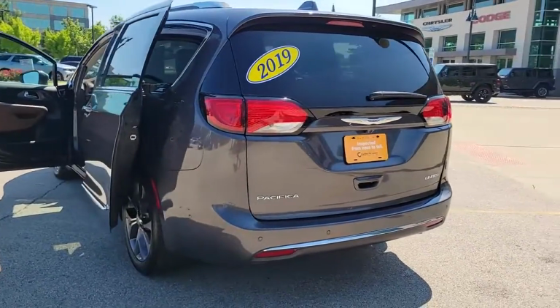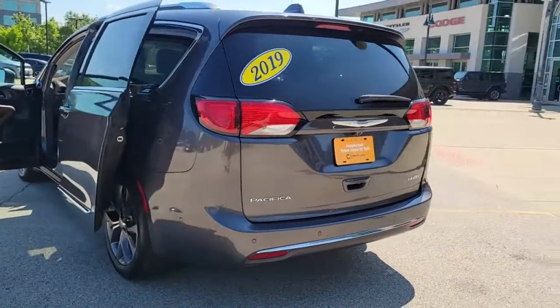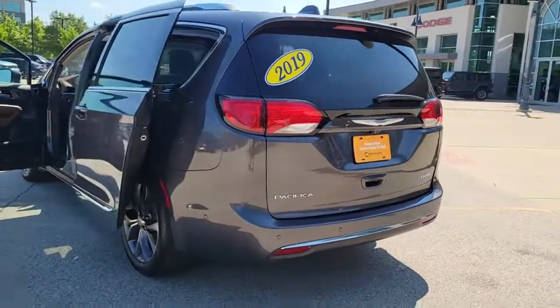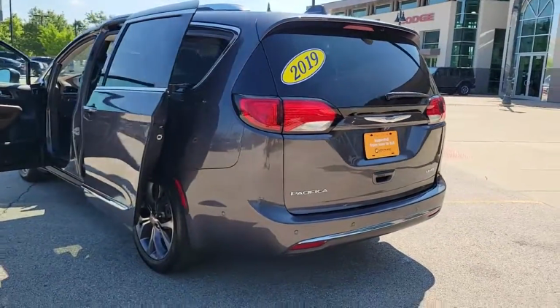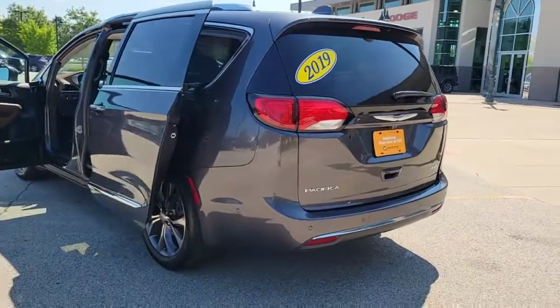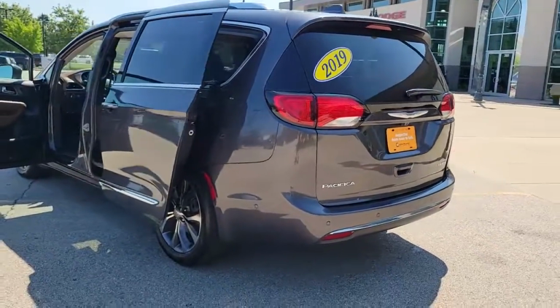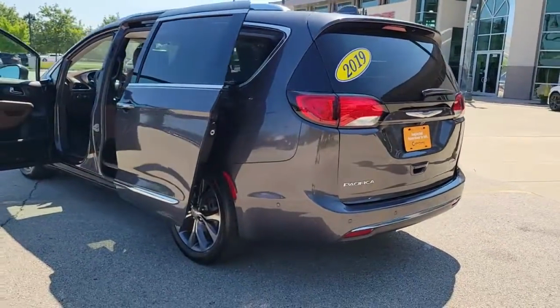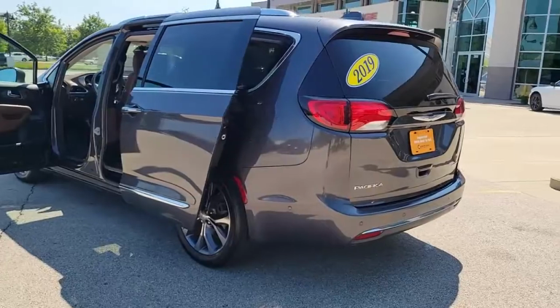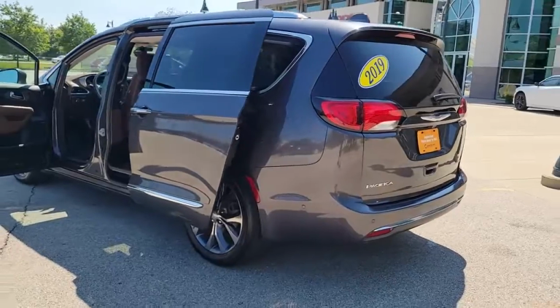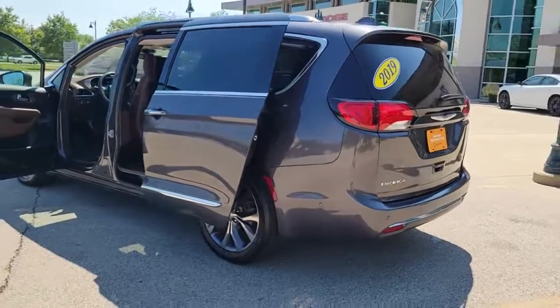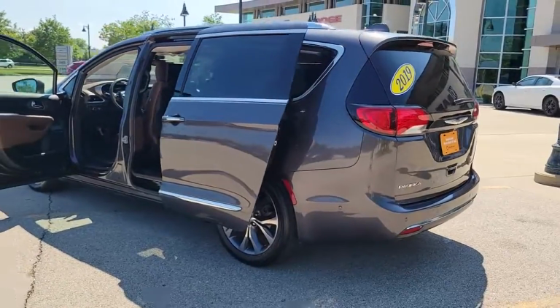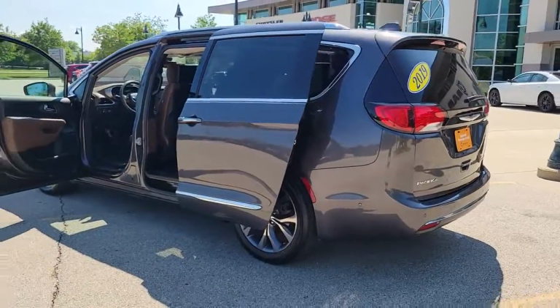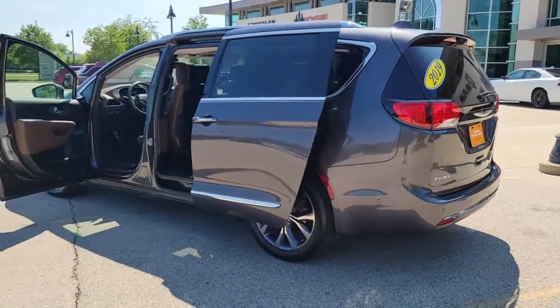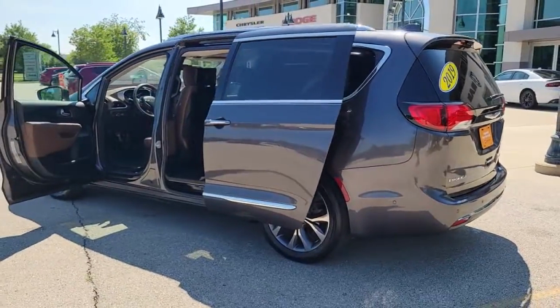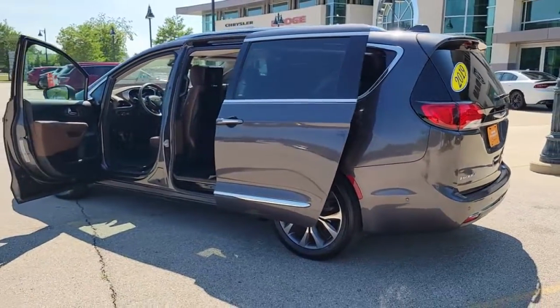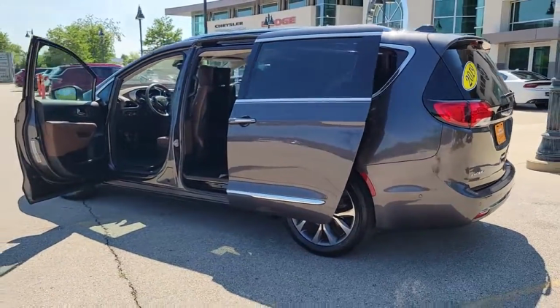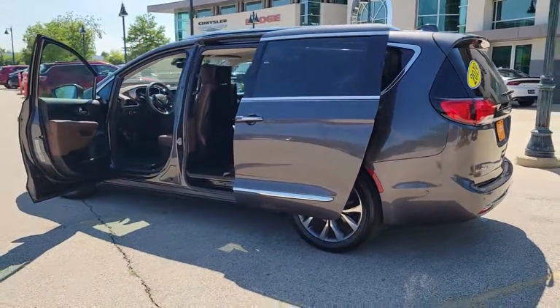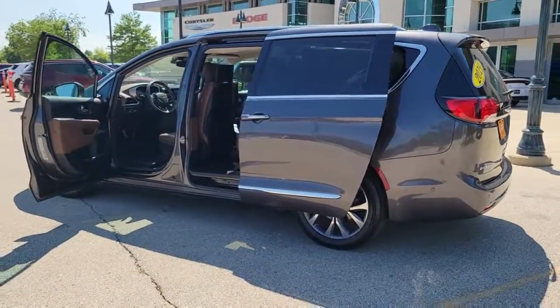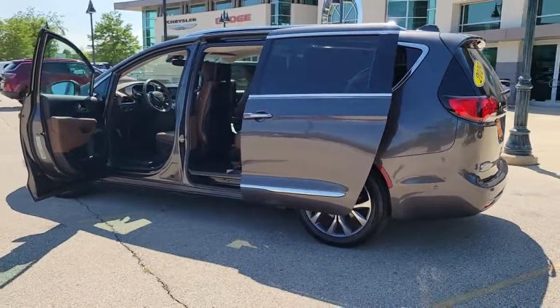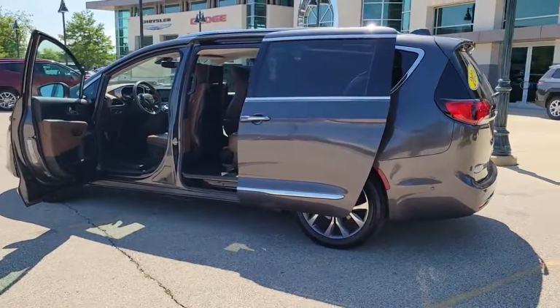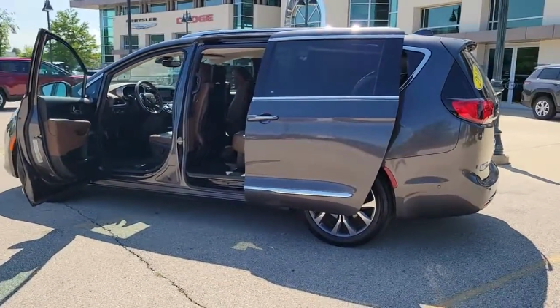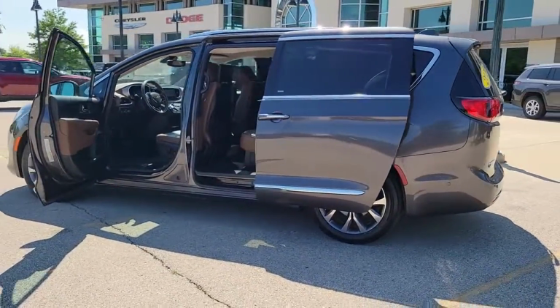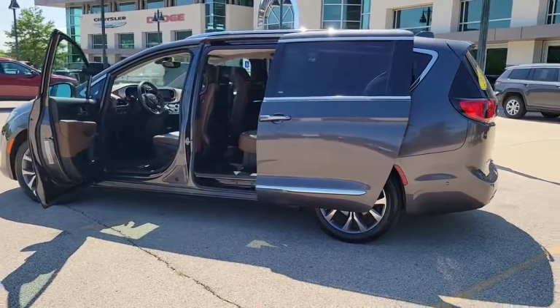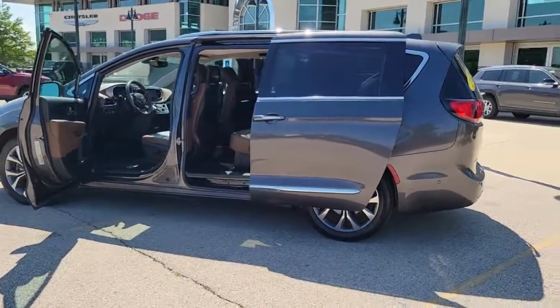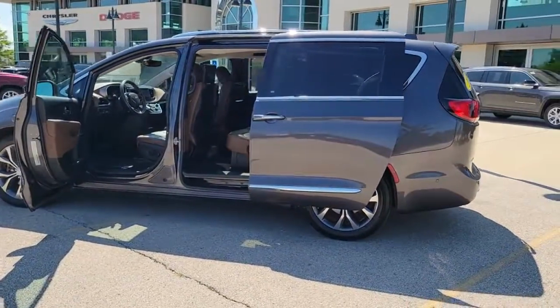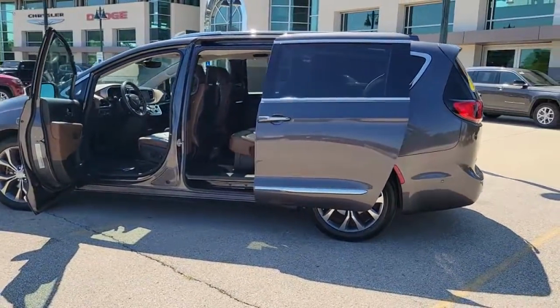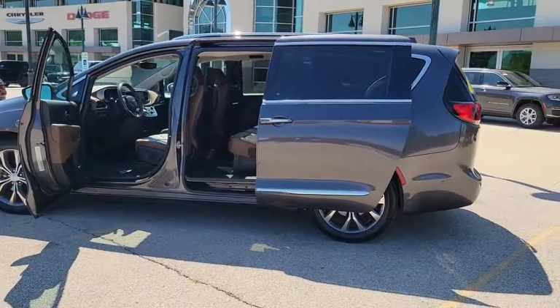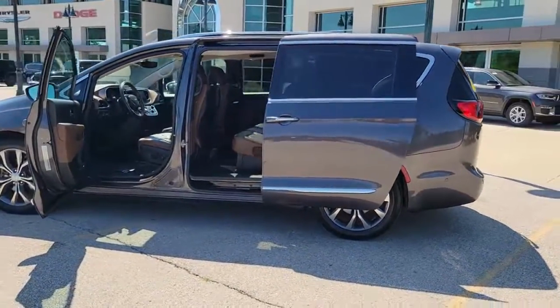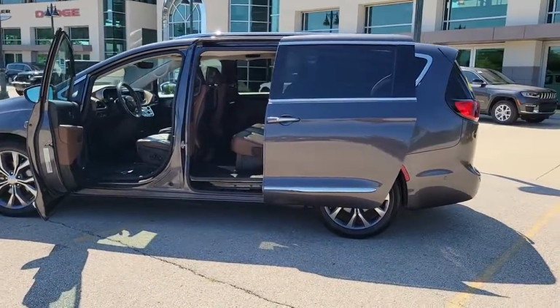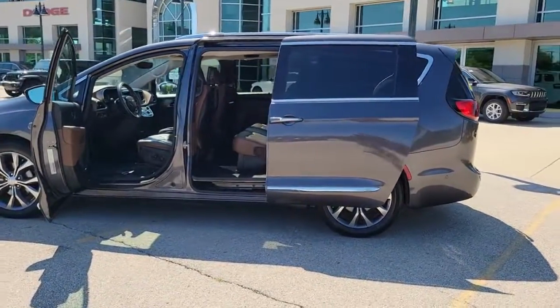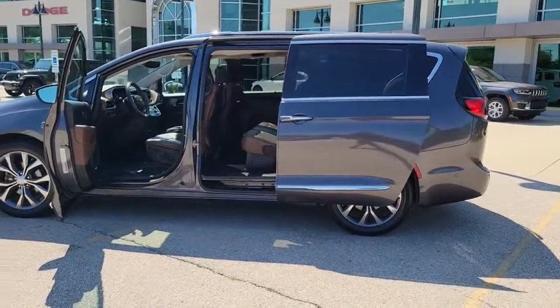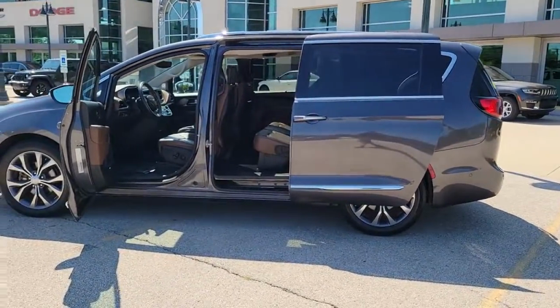When it comes down to it, is there anything more important than safety in a family vehicle? Drive the Pacifica.